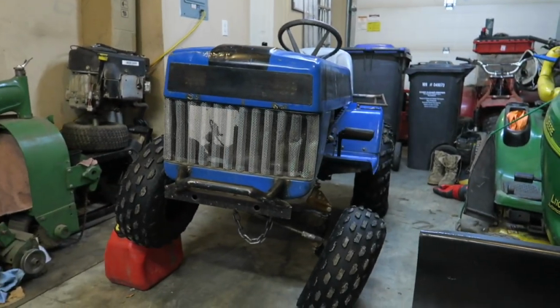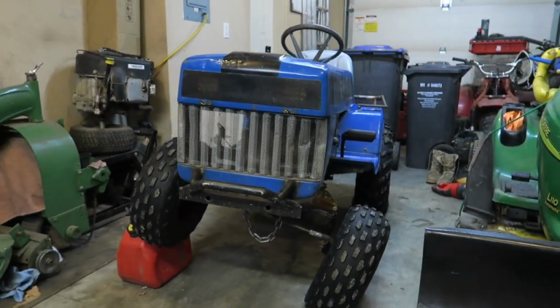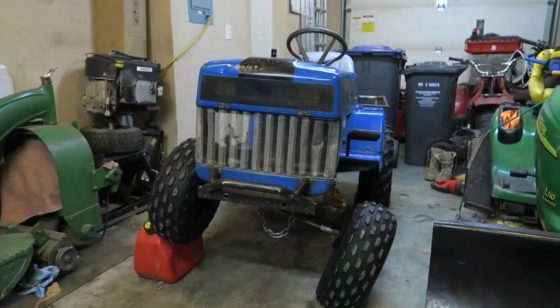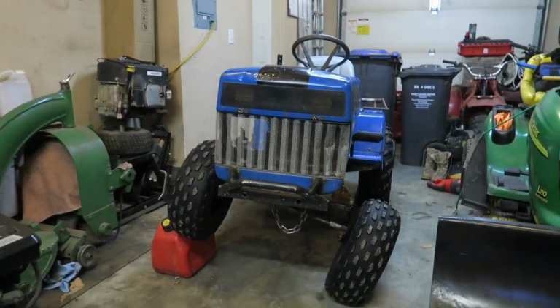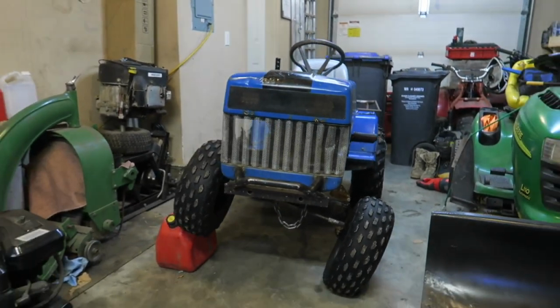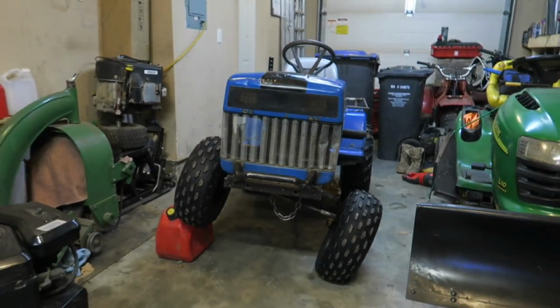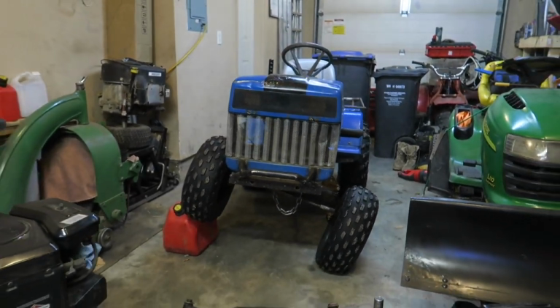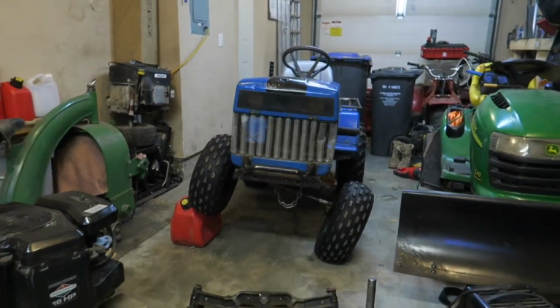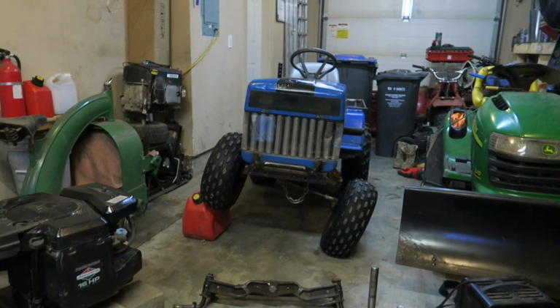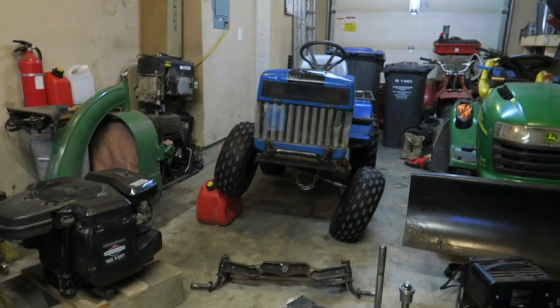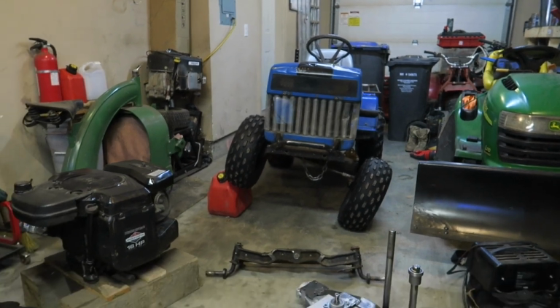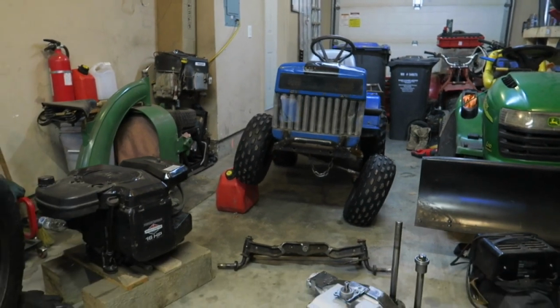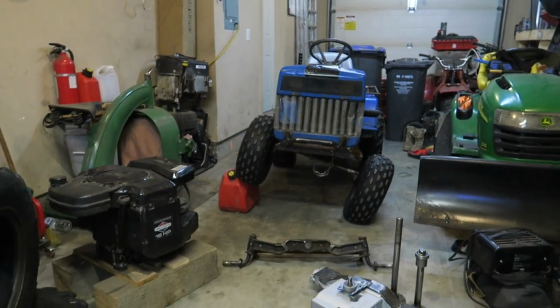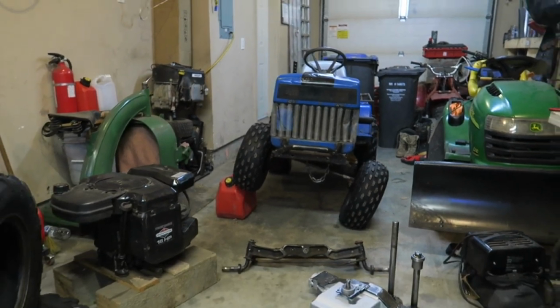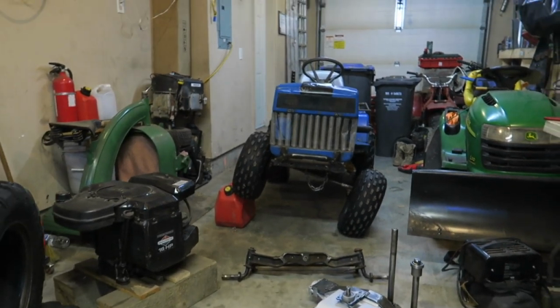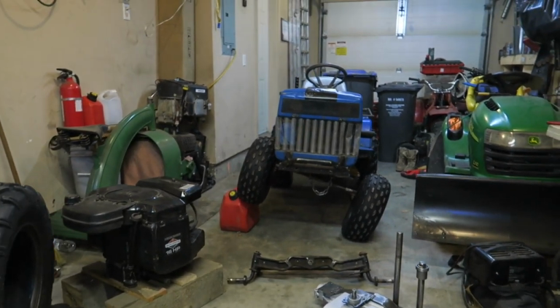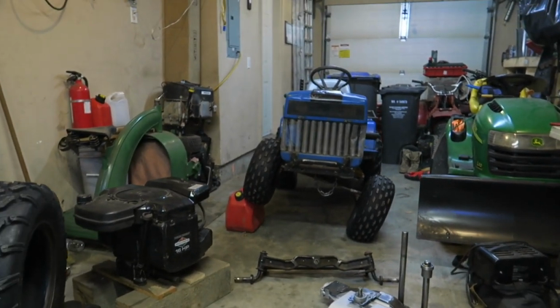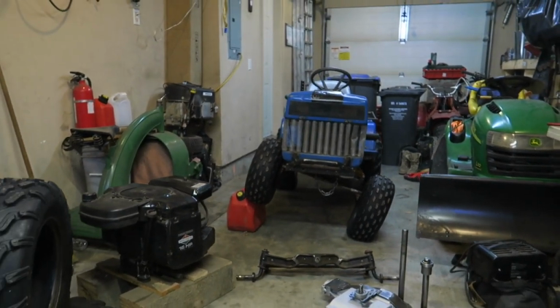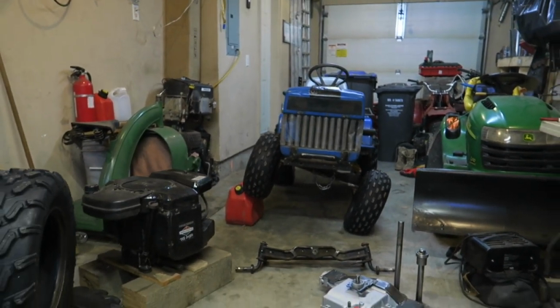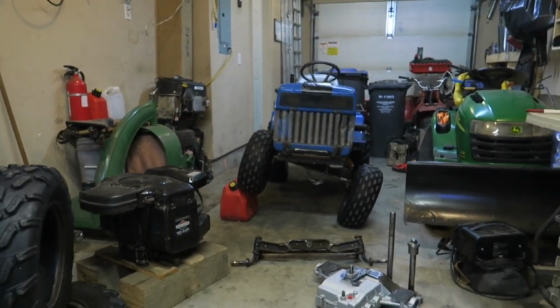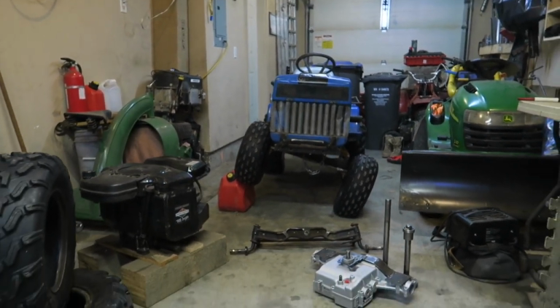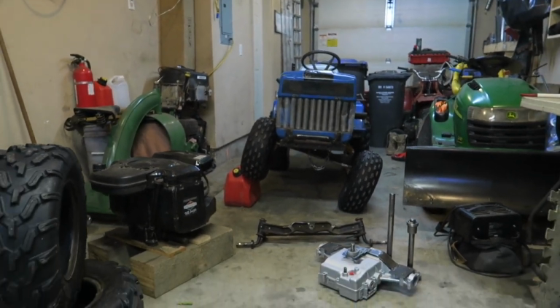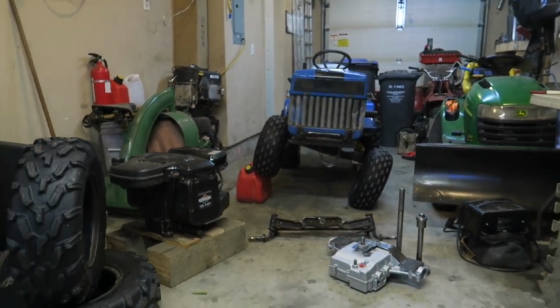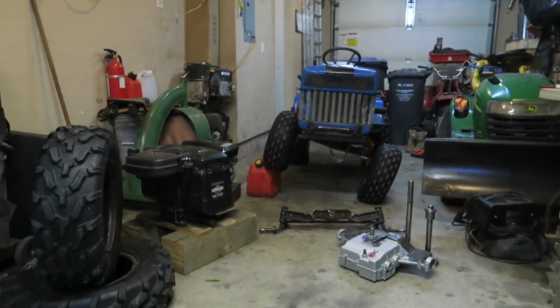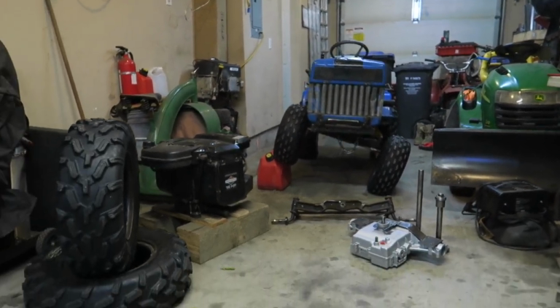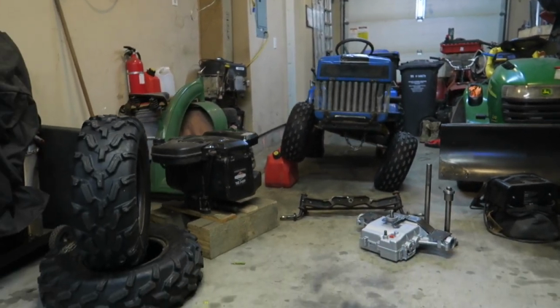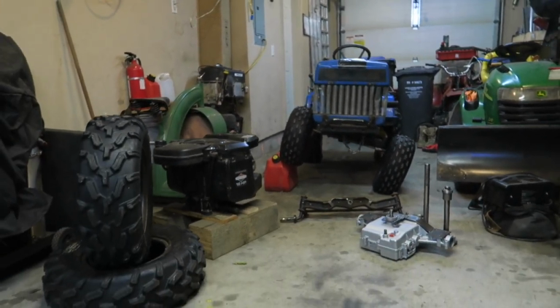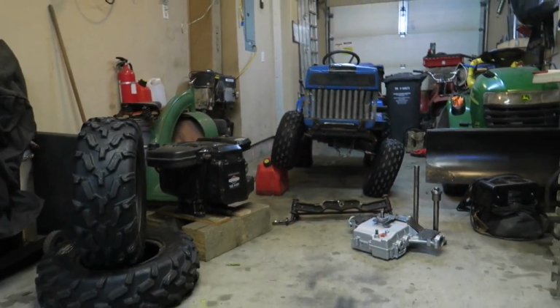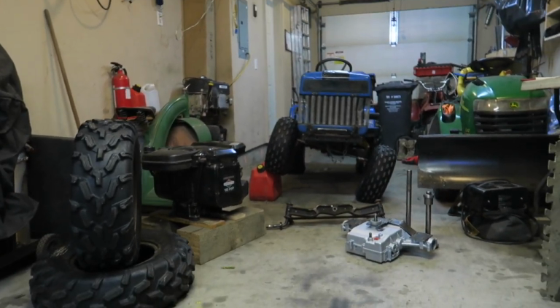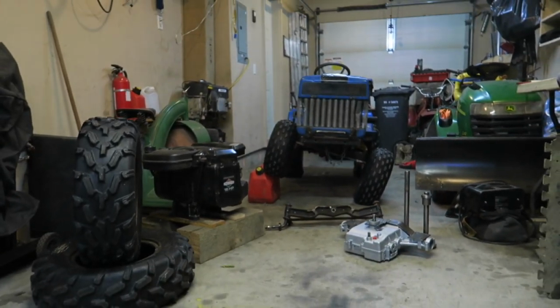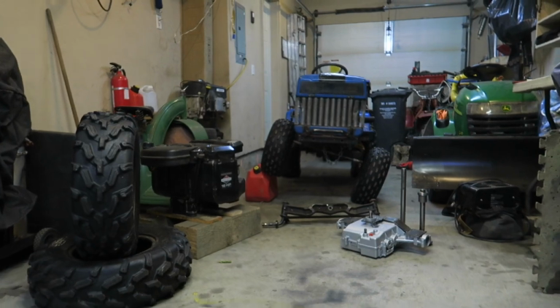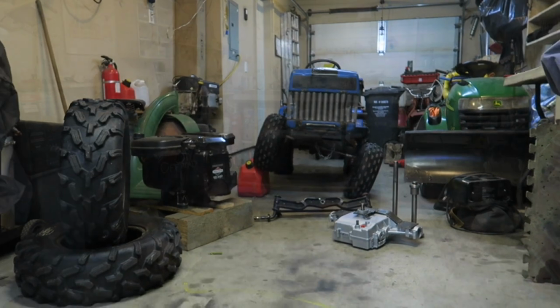First thing we definitely need to do is get it up in the hot seat and start tearing it apart. I'll get into the first steps in a minute — let's just admire this beauty.